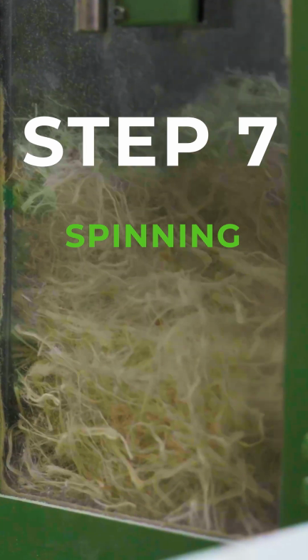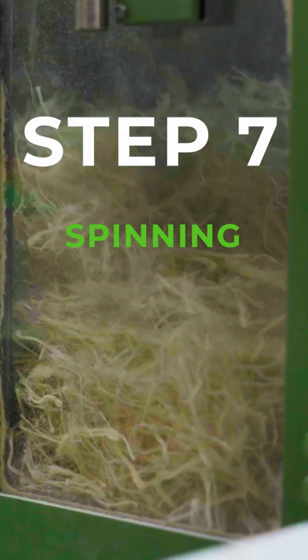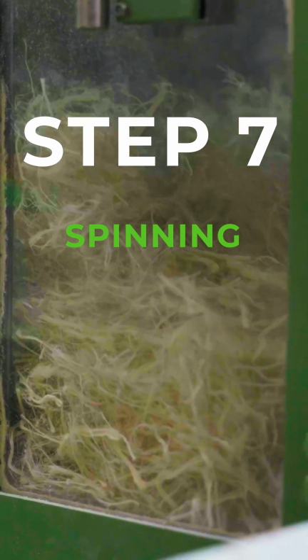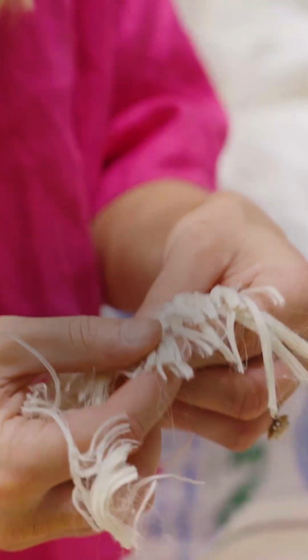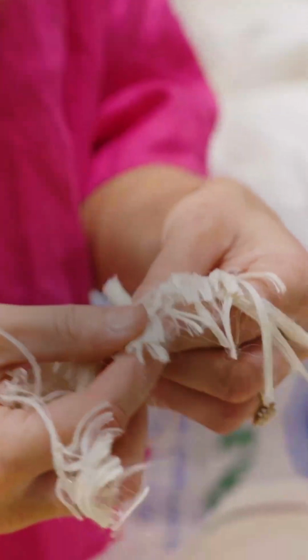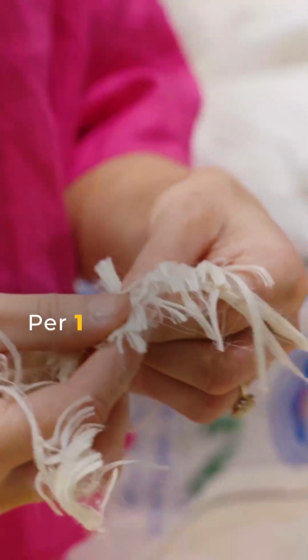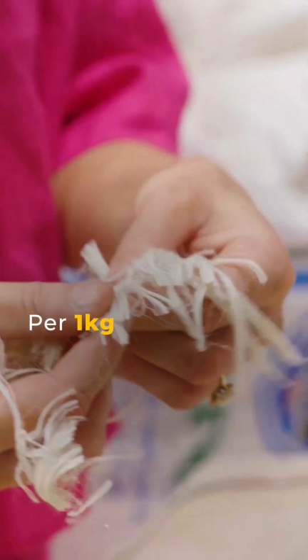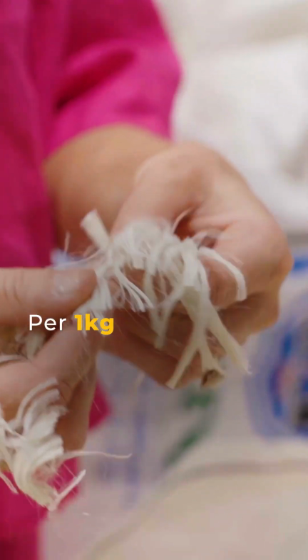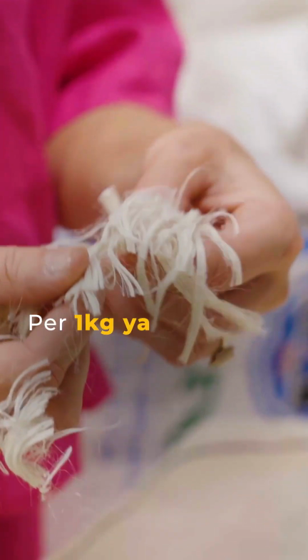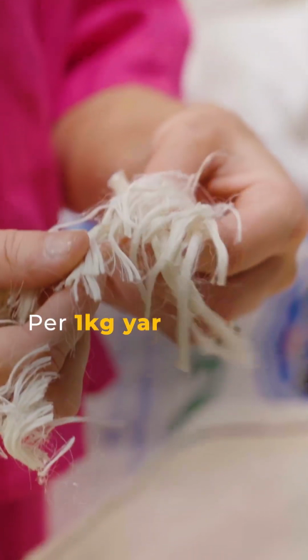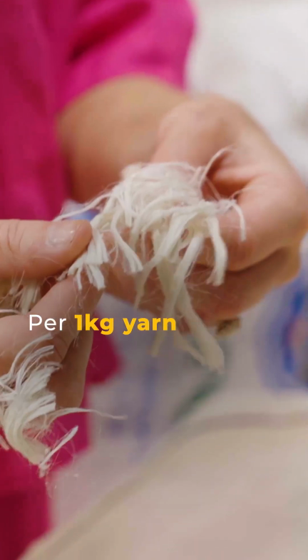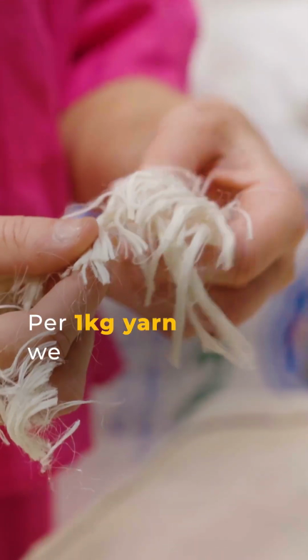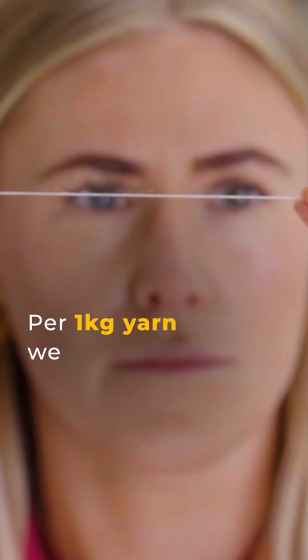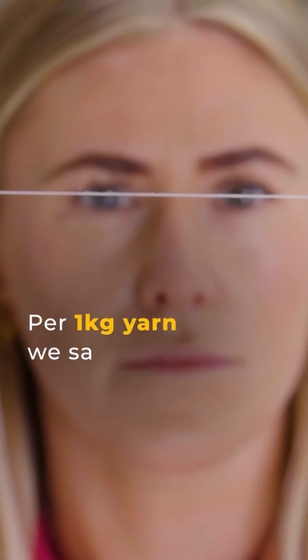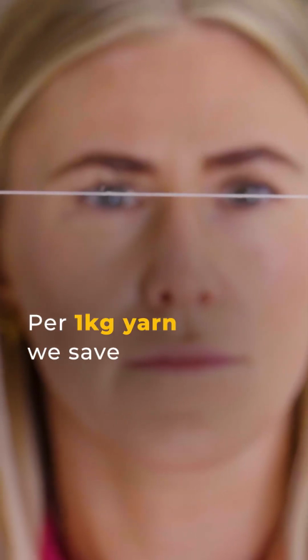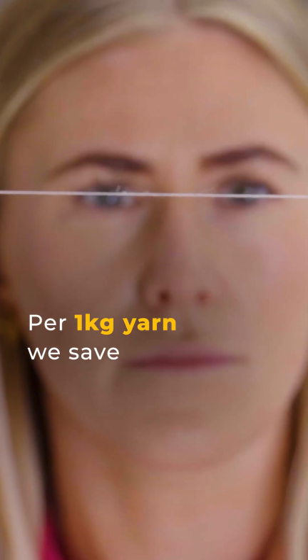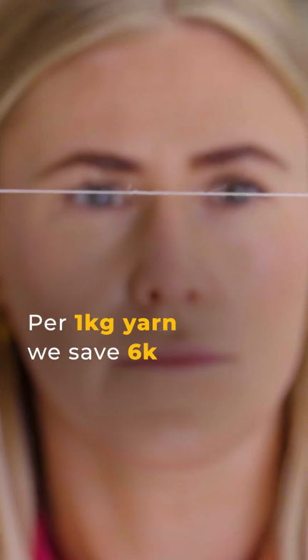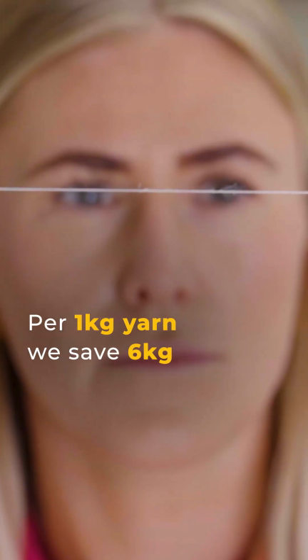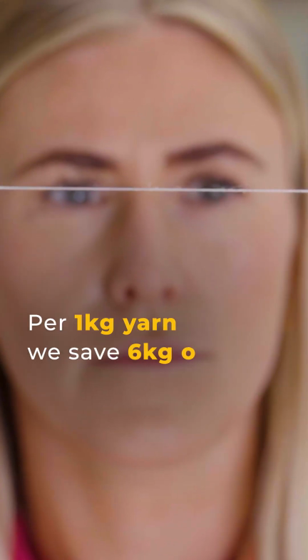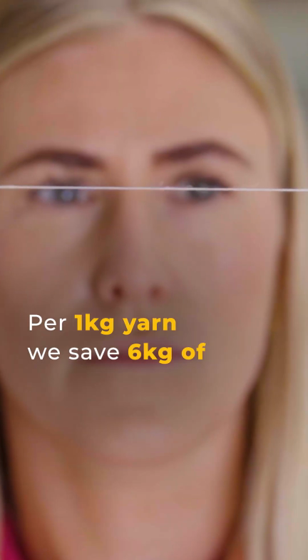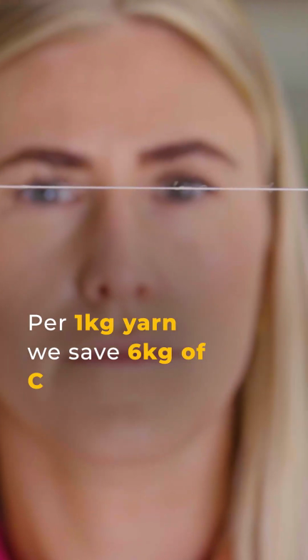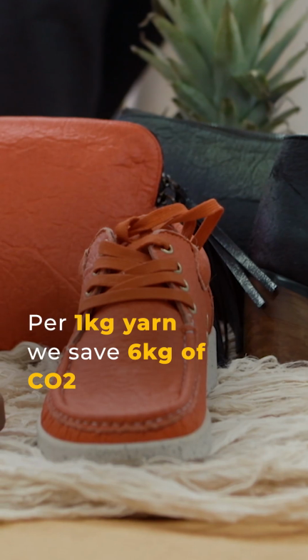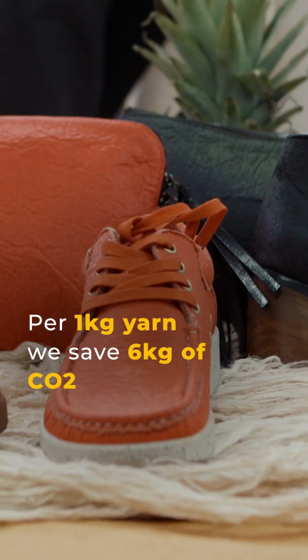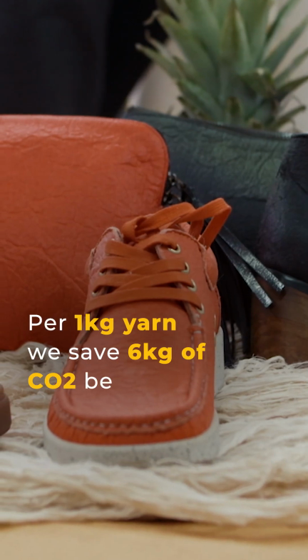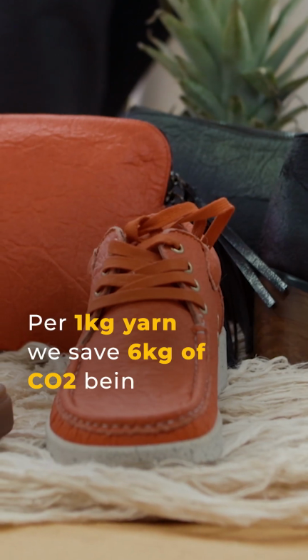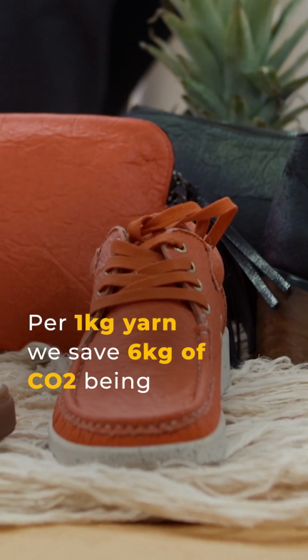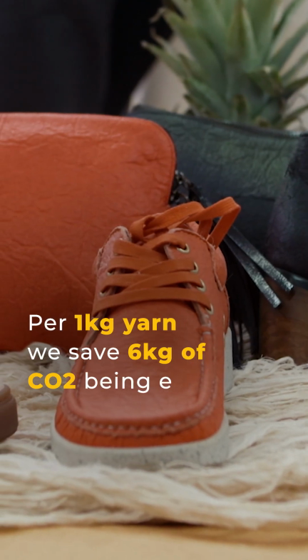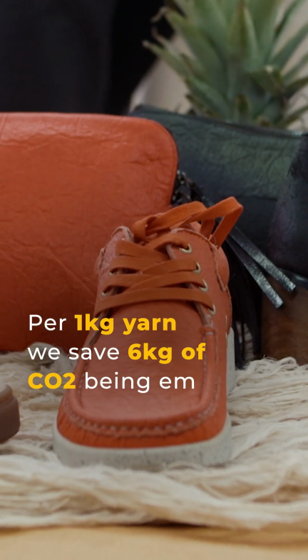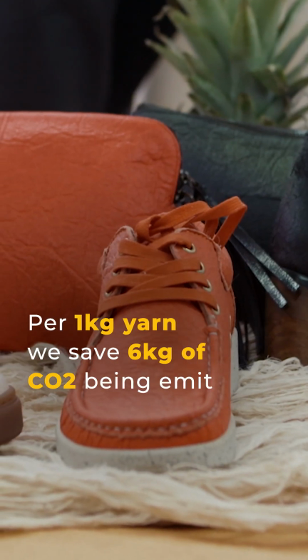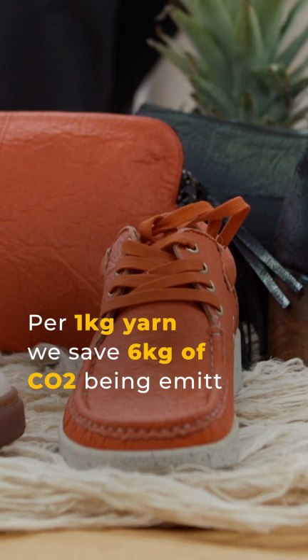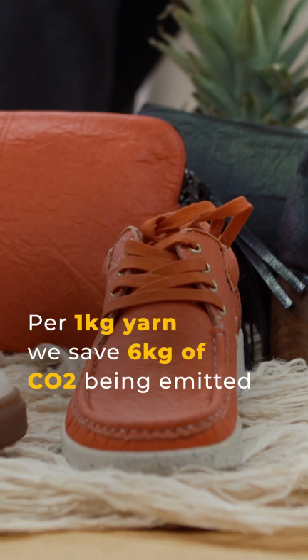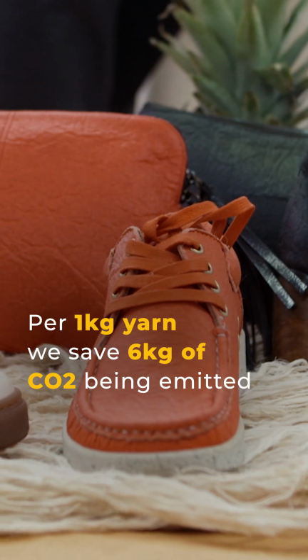Per one kilogram of yarn, we save six kilograms of CO2 being emitted.